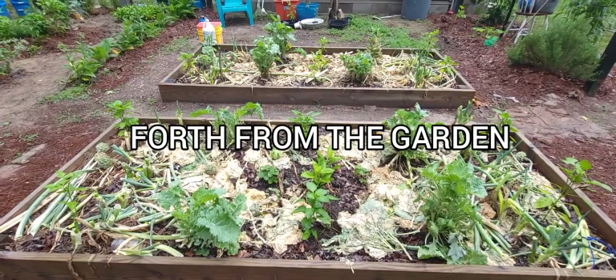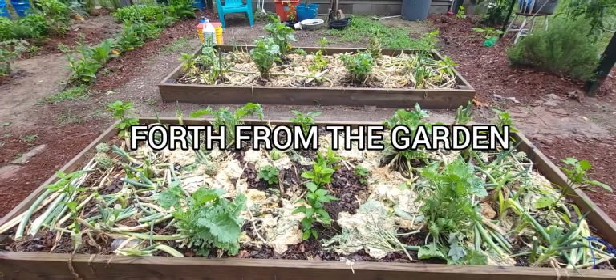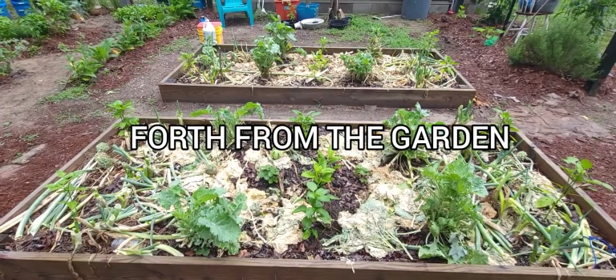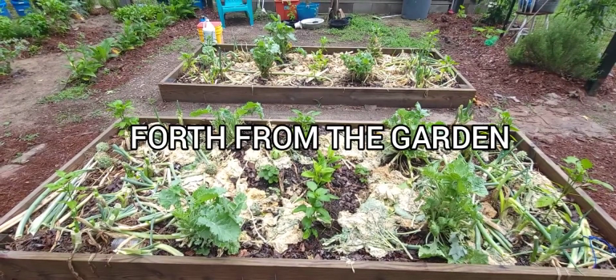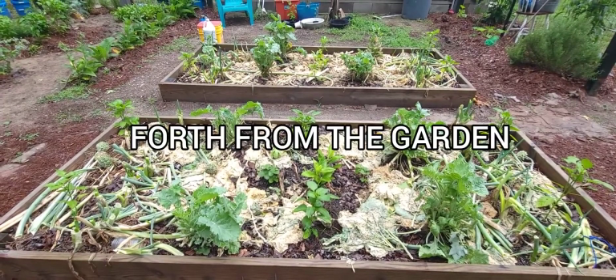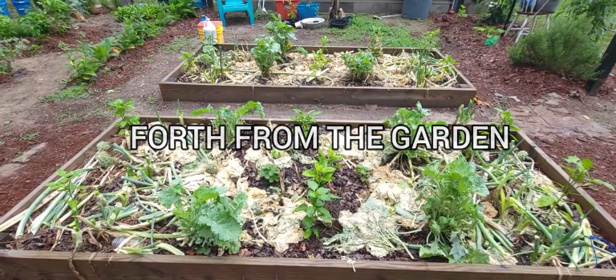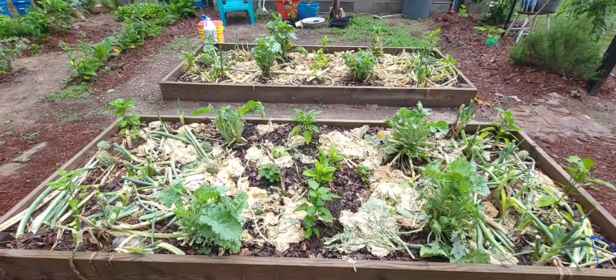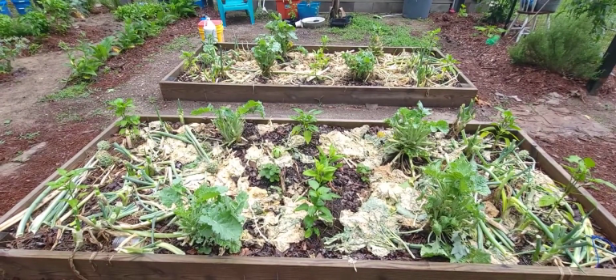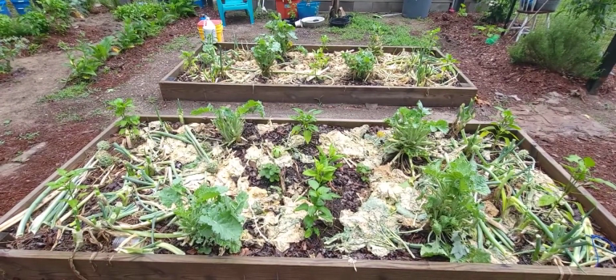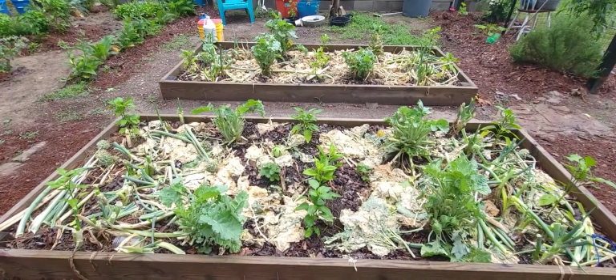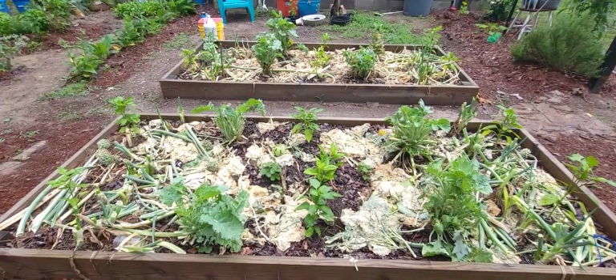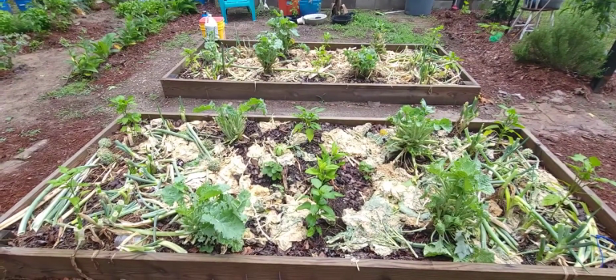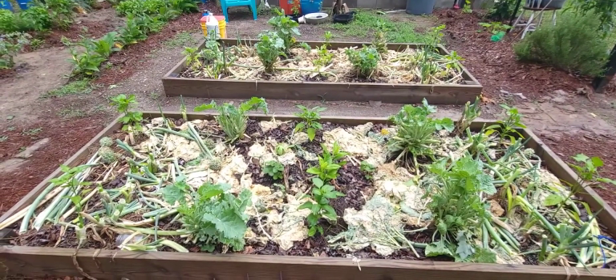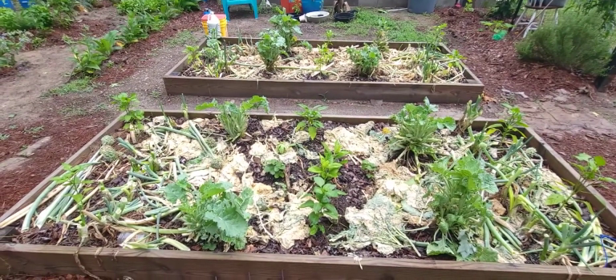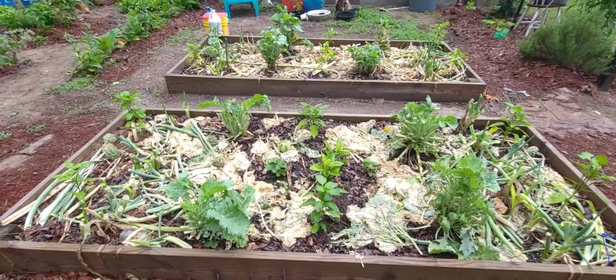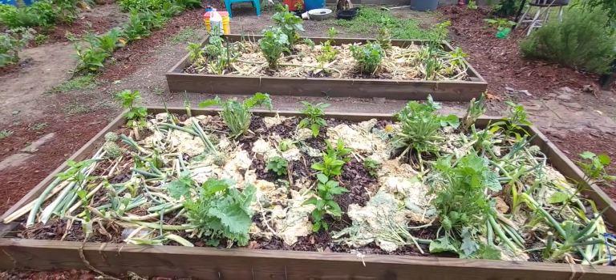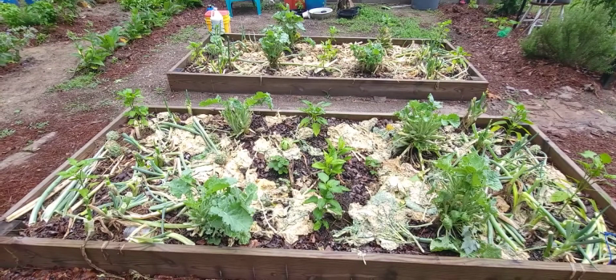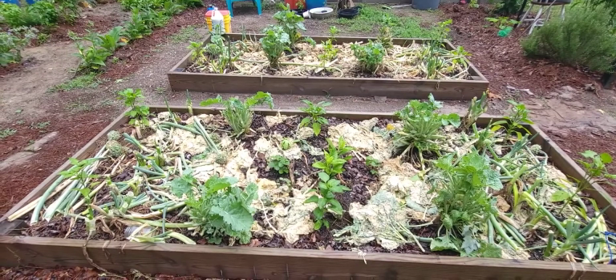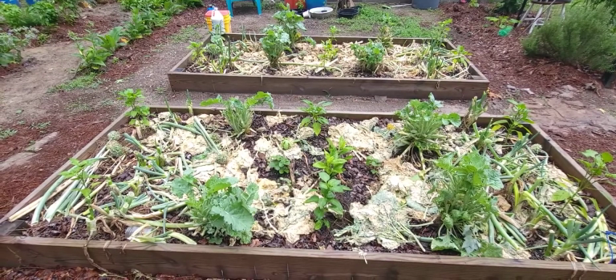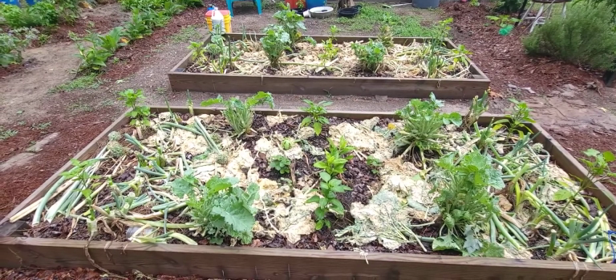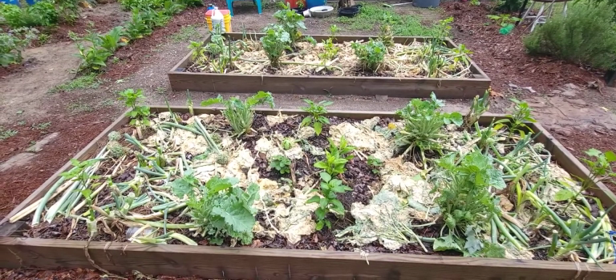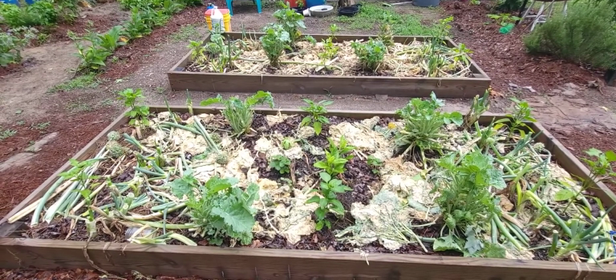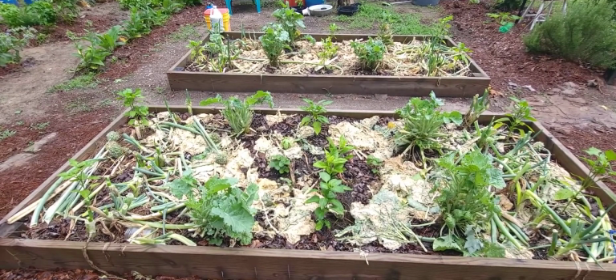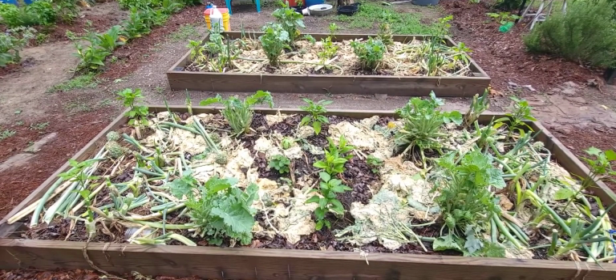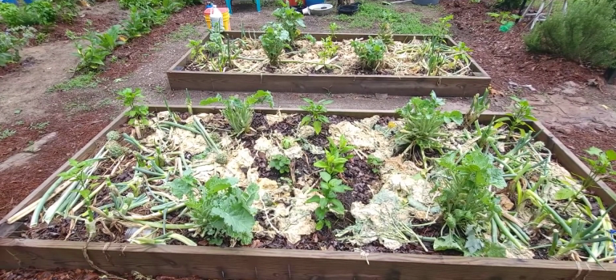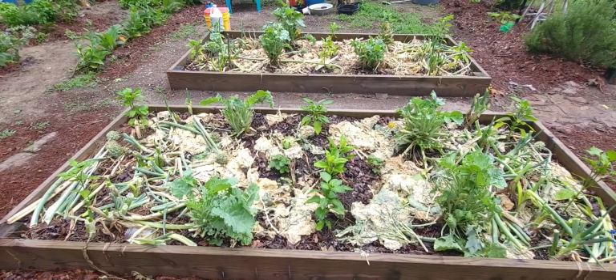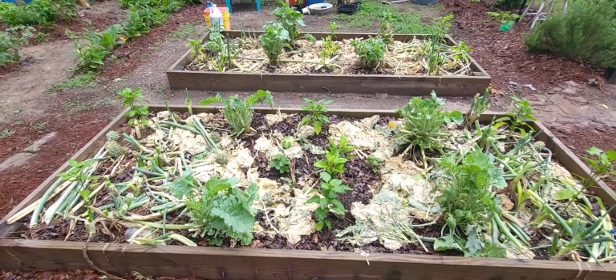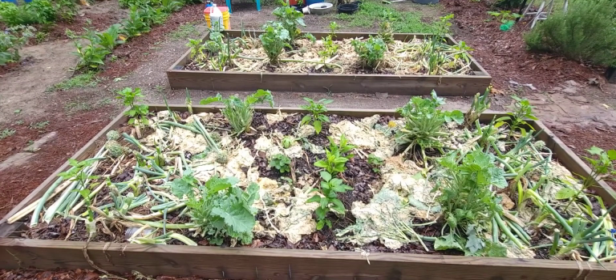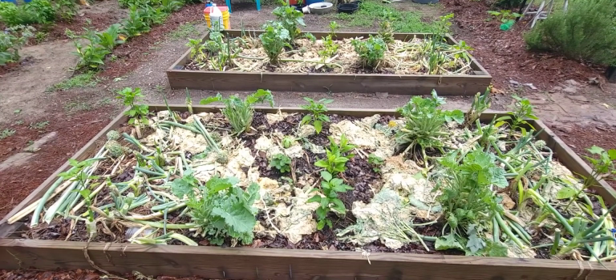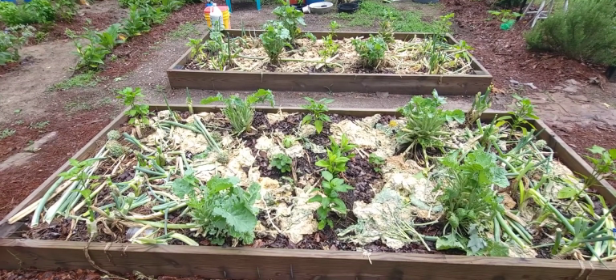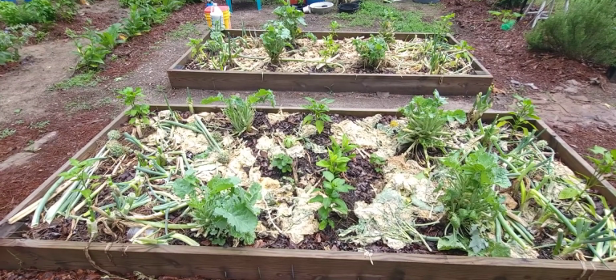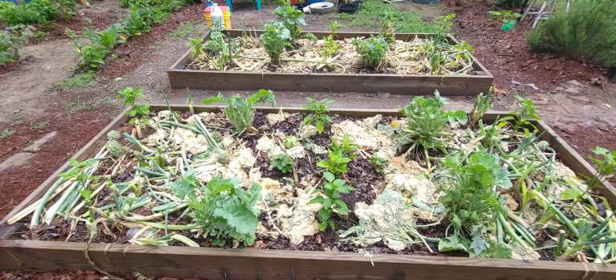Hey everybody, this is Frankie. I just want to give y'all a look at these two raised beds I got going here.